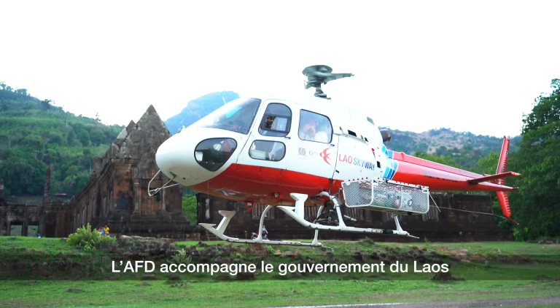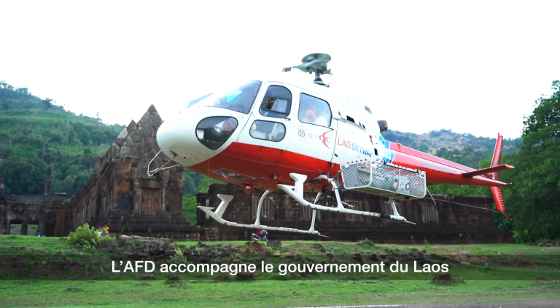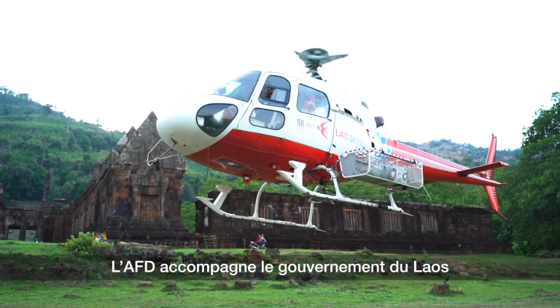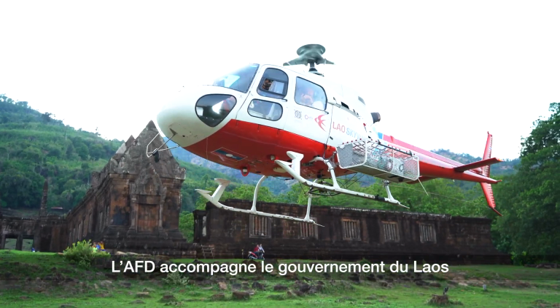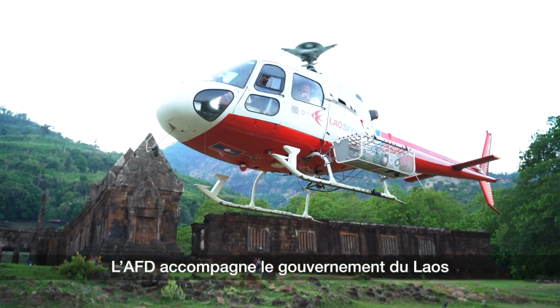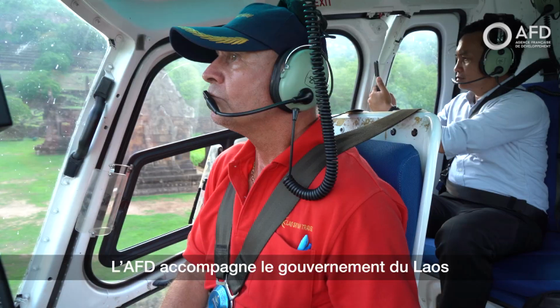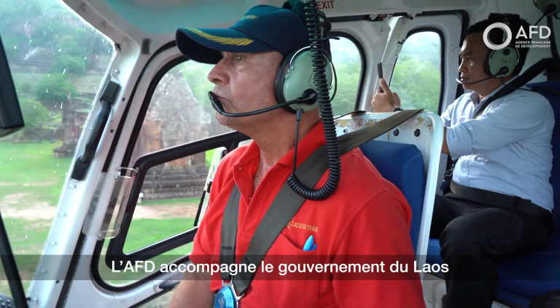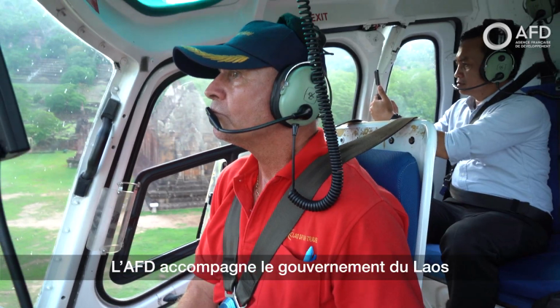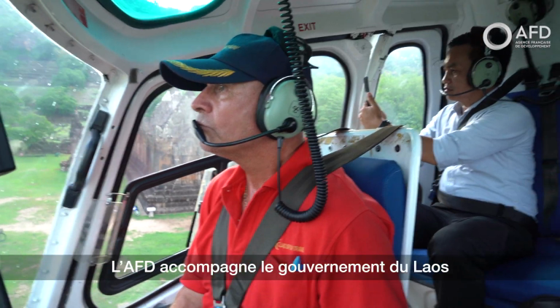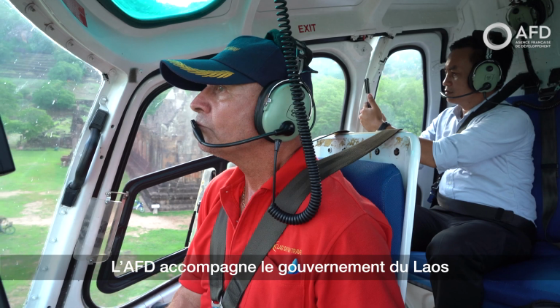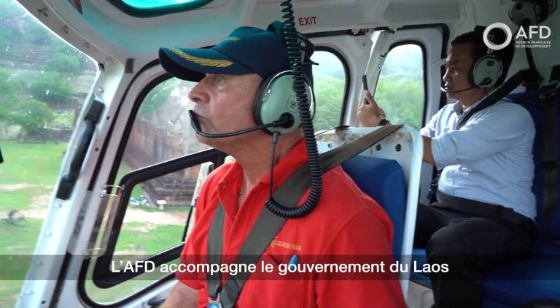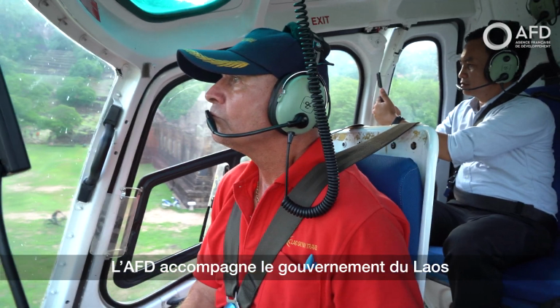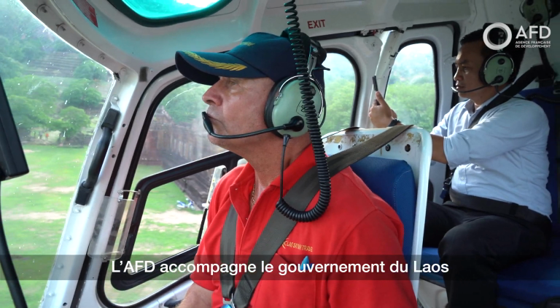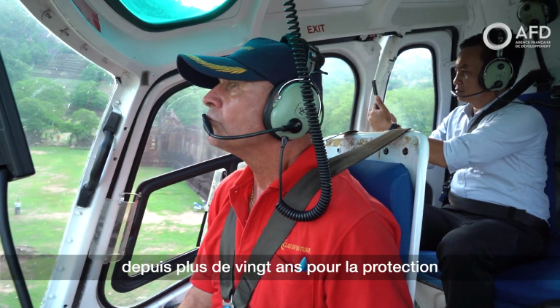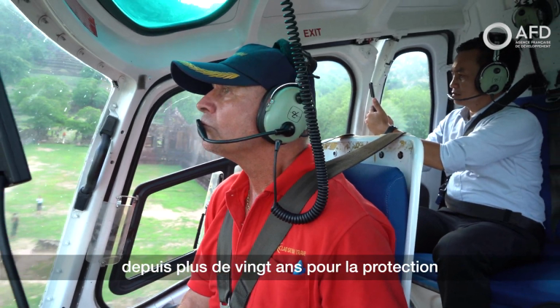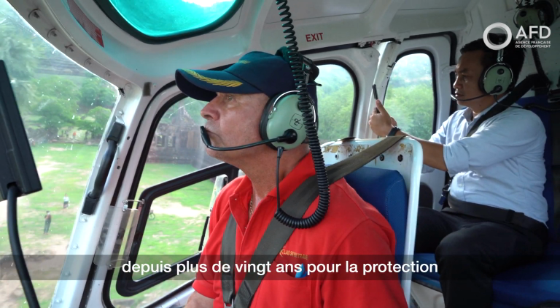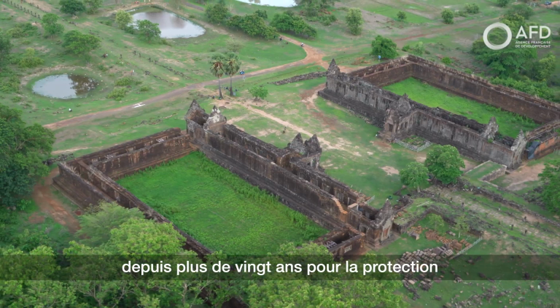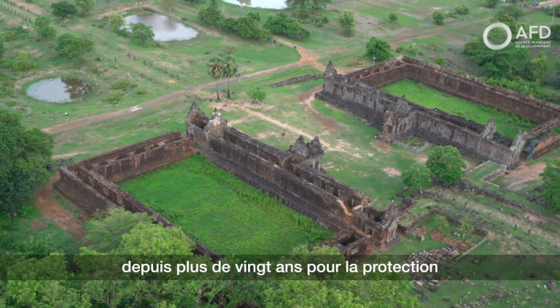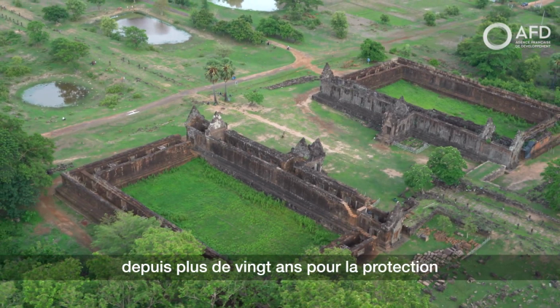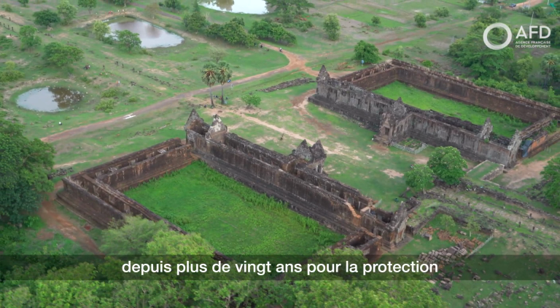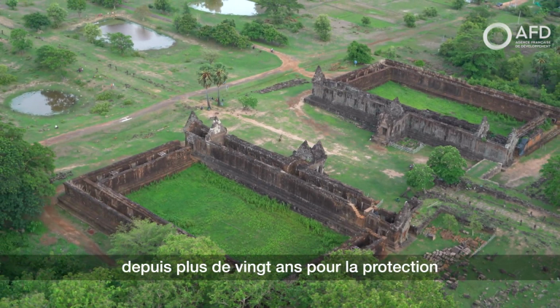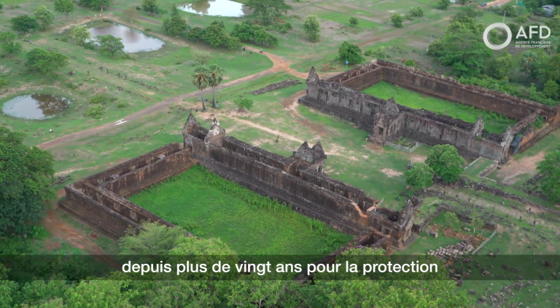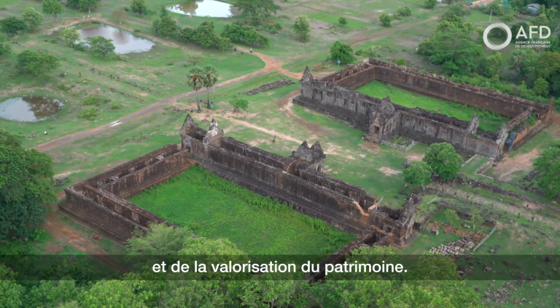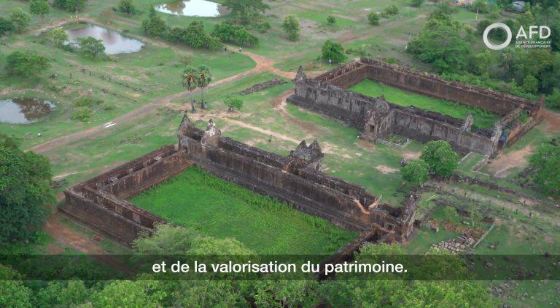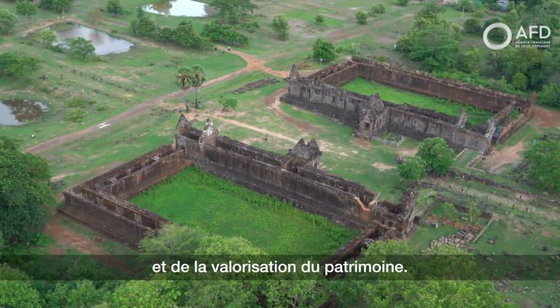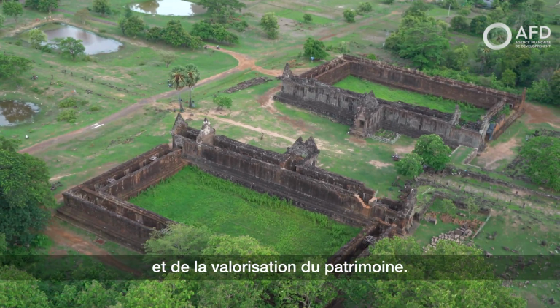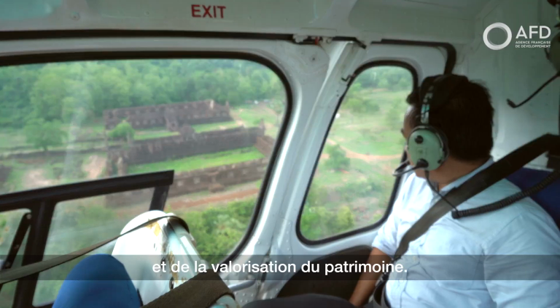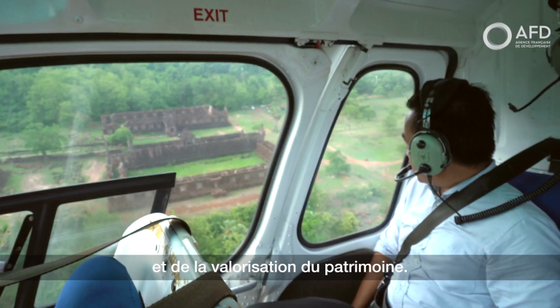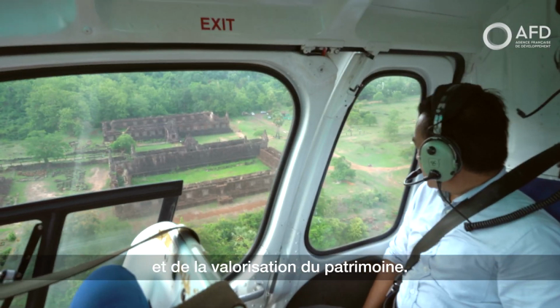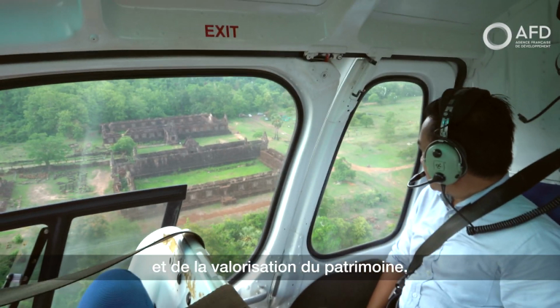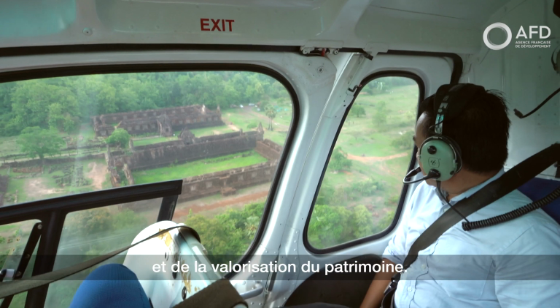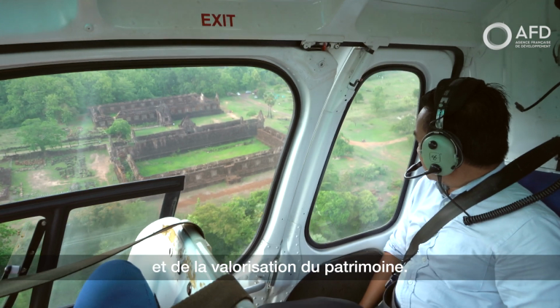AFD has been accompanying the government of Laos for more than 20 years in the protection and enhancement of the cultural heritage.